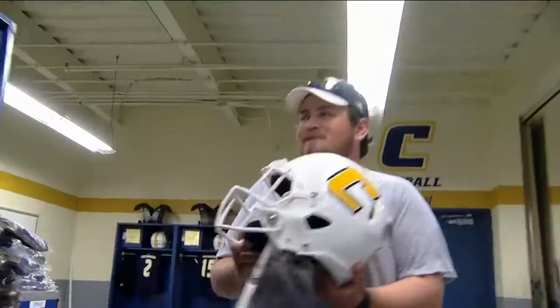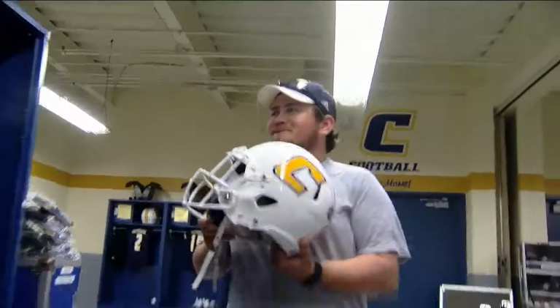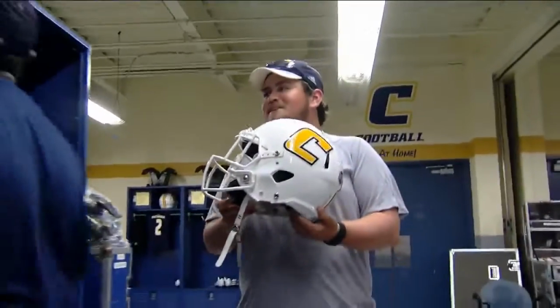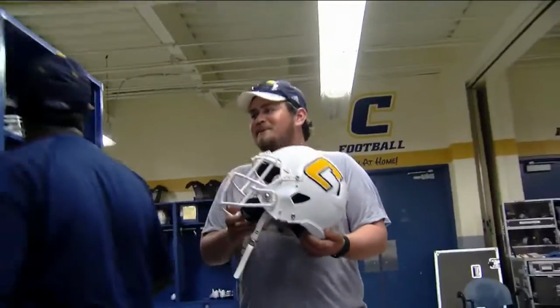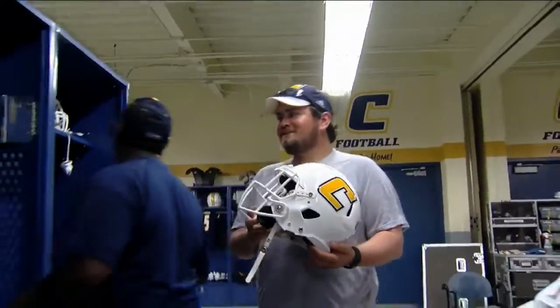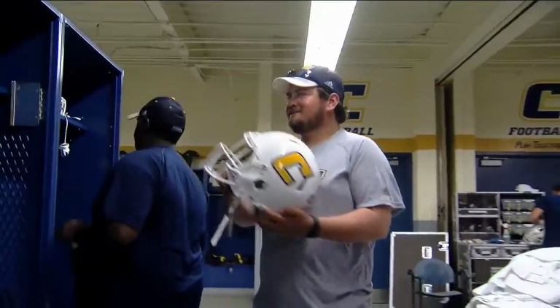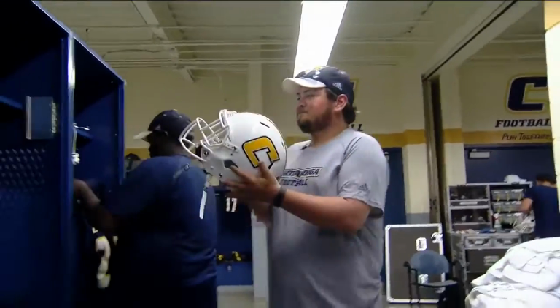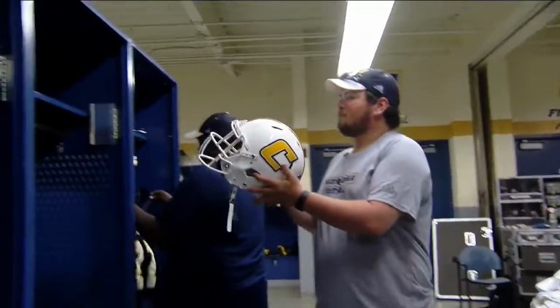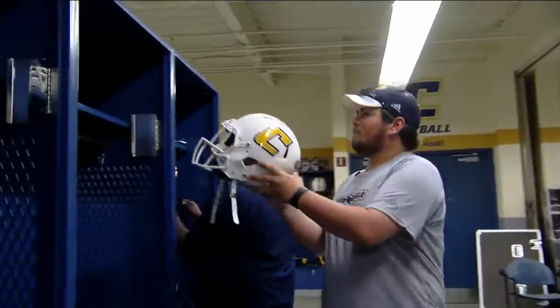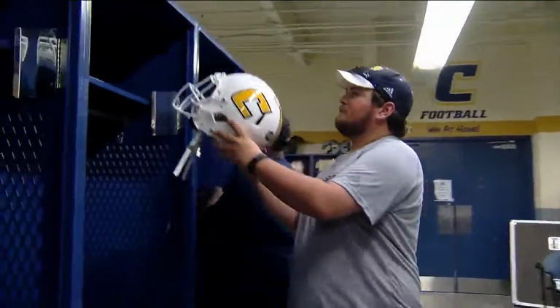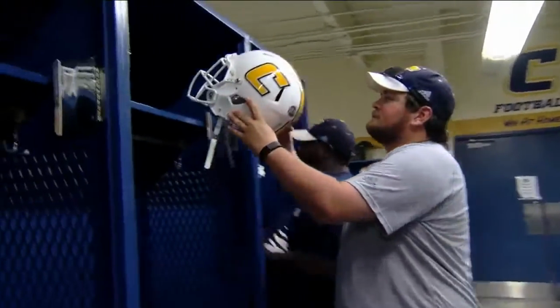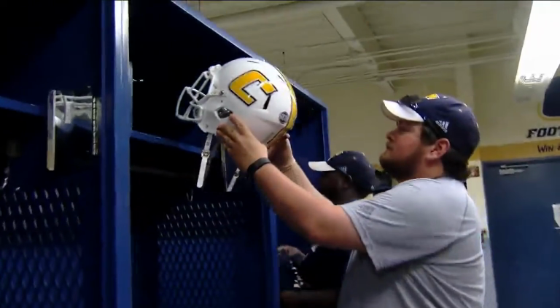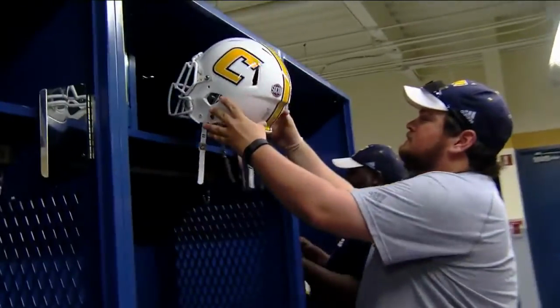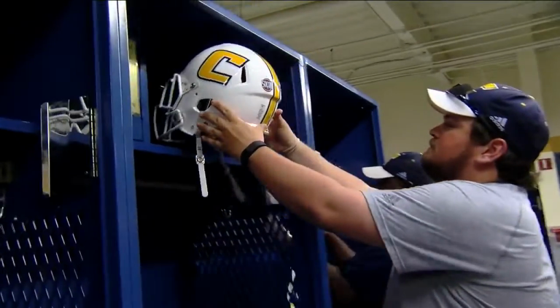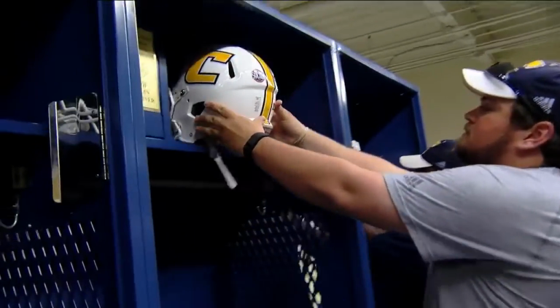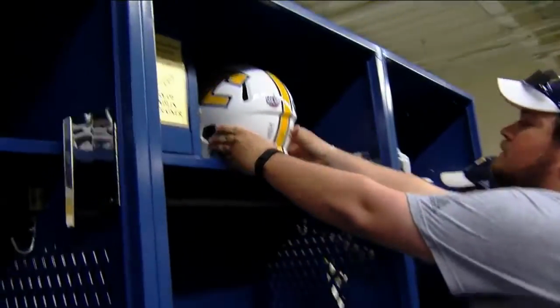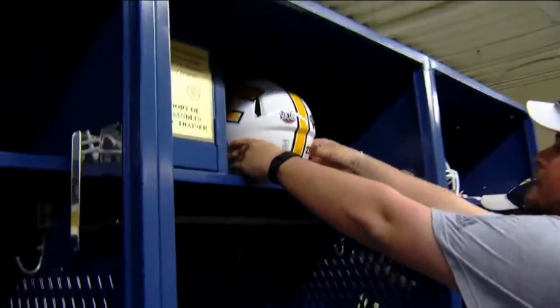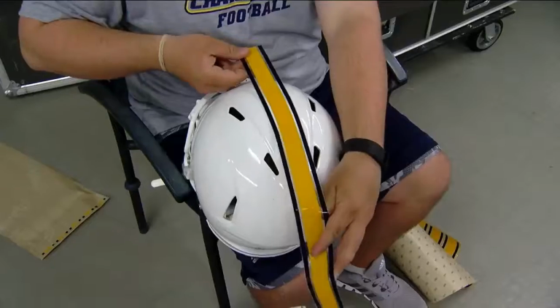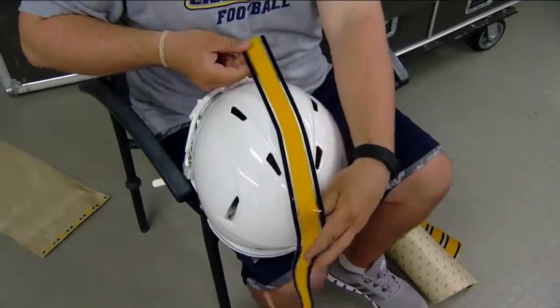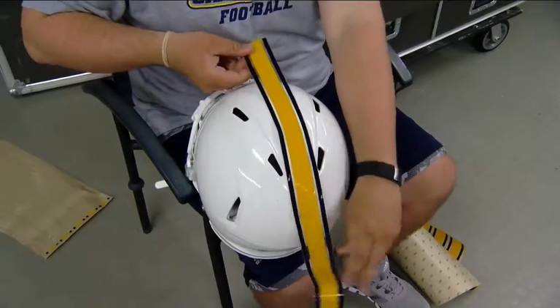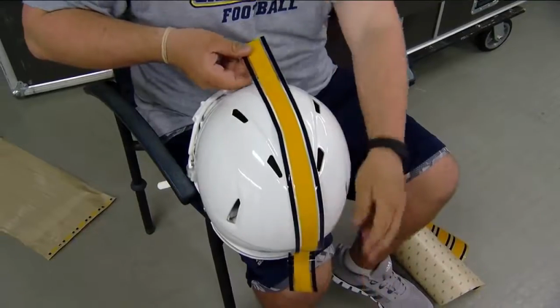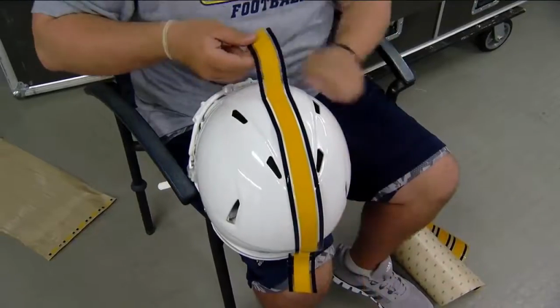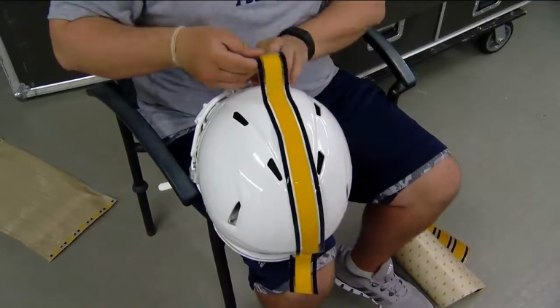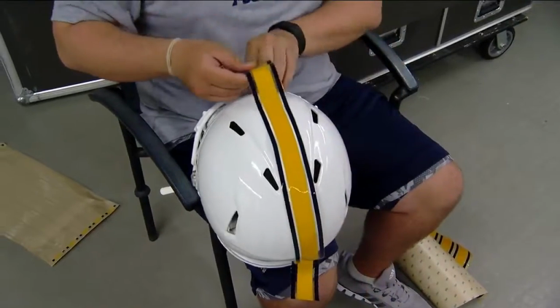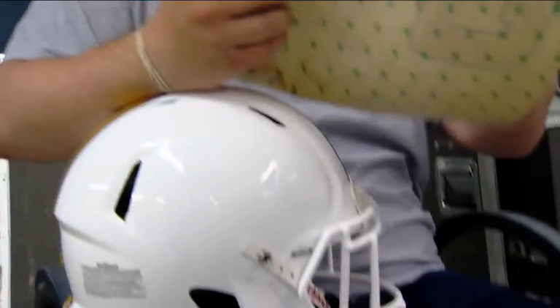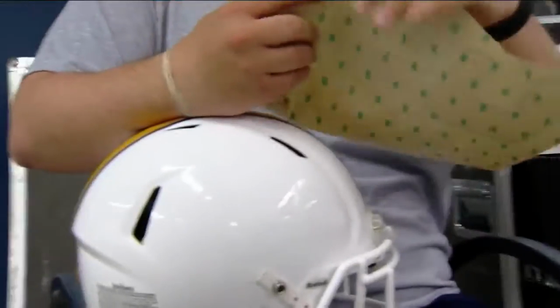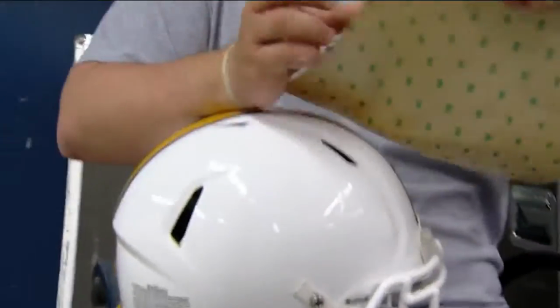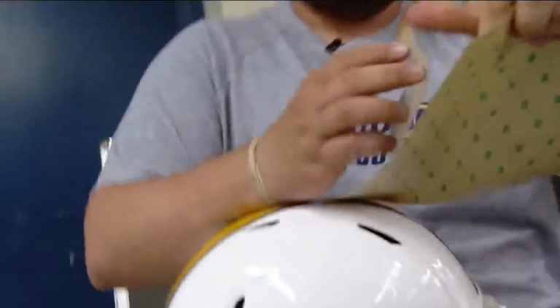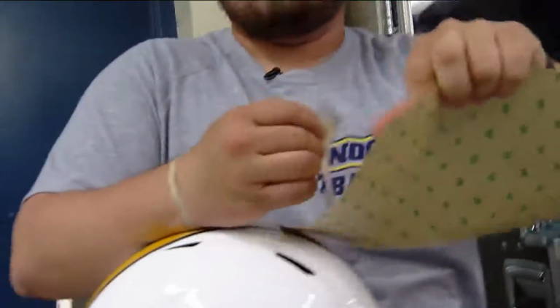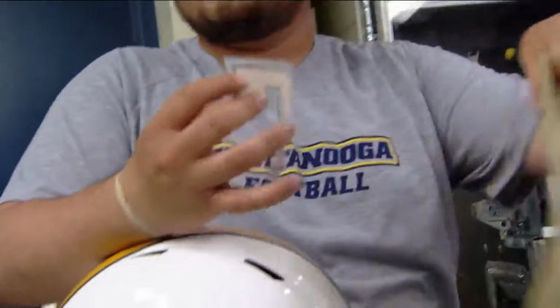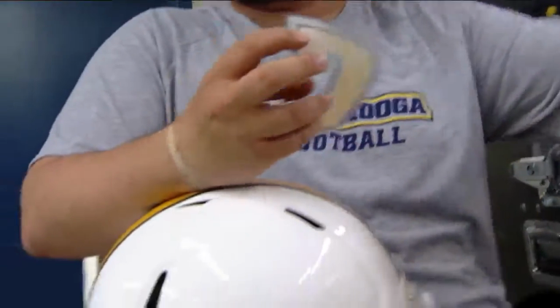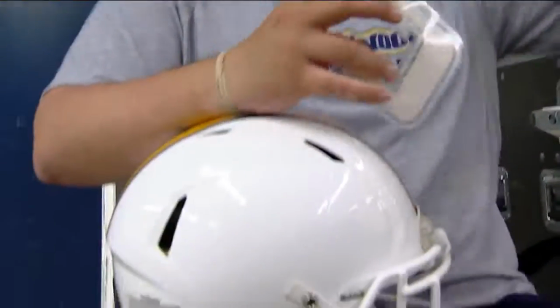He does this for everyone that dresses — for this first game, that's 74 players. After the stripe, they put the C's on.